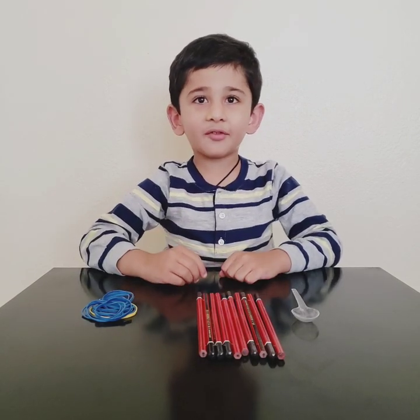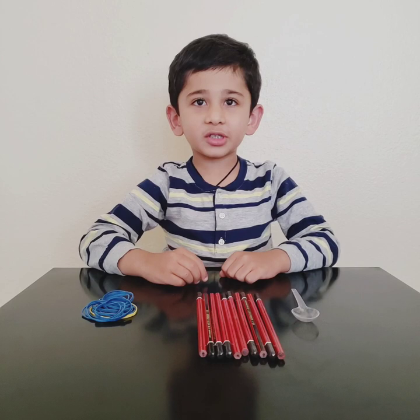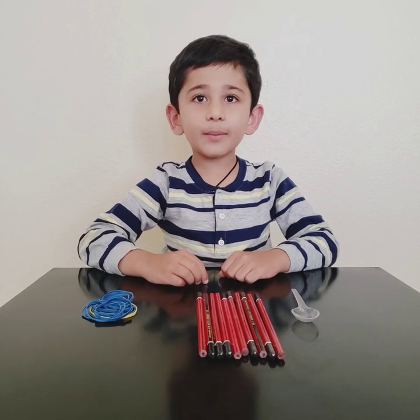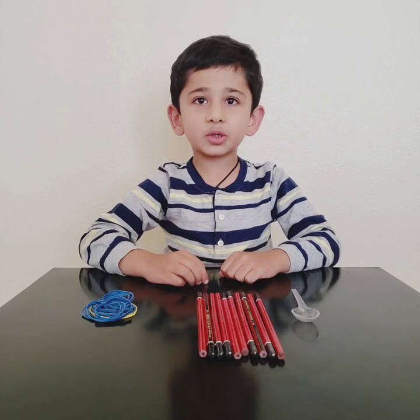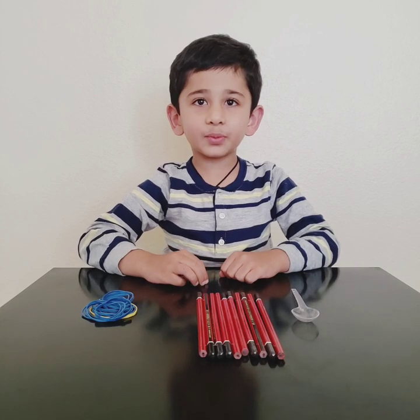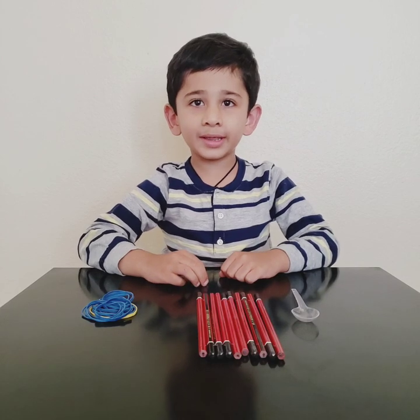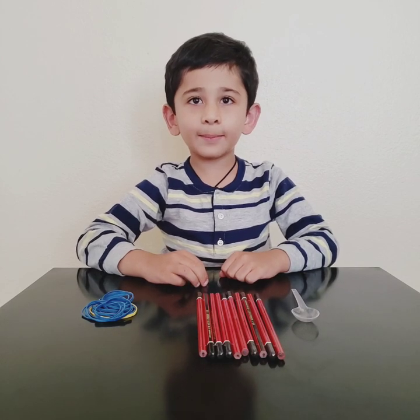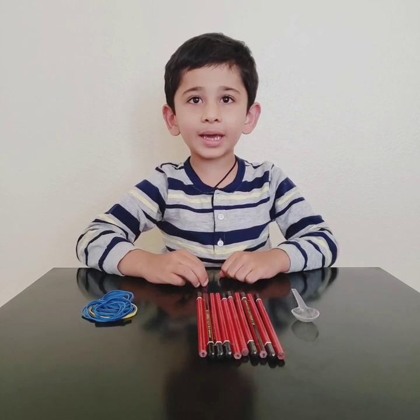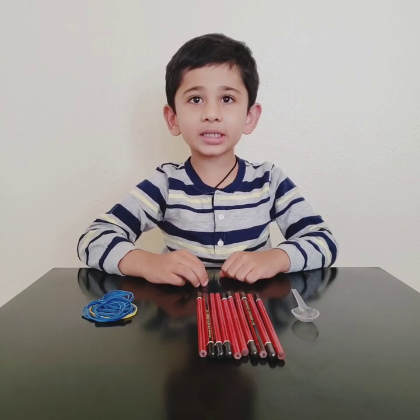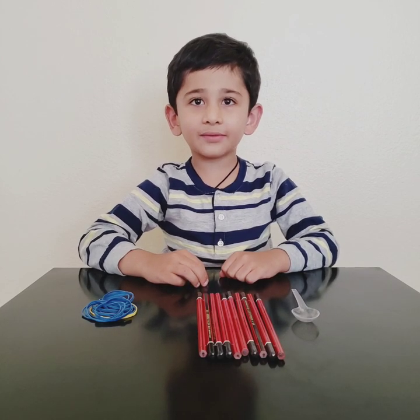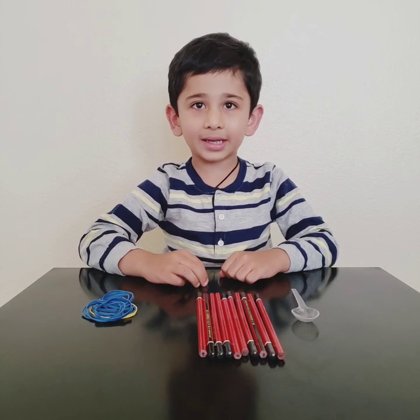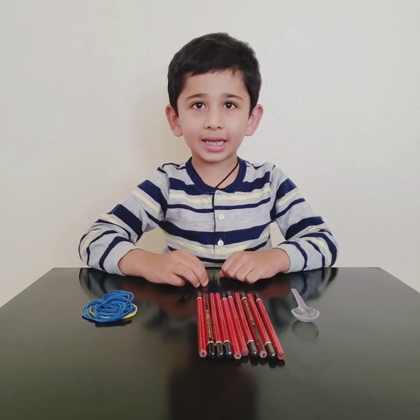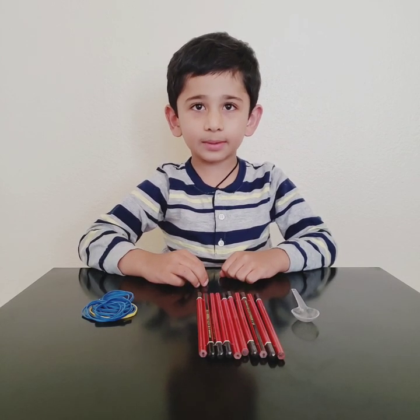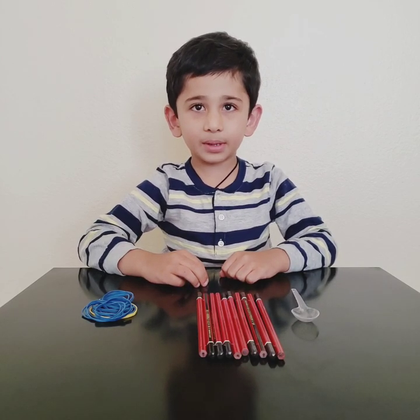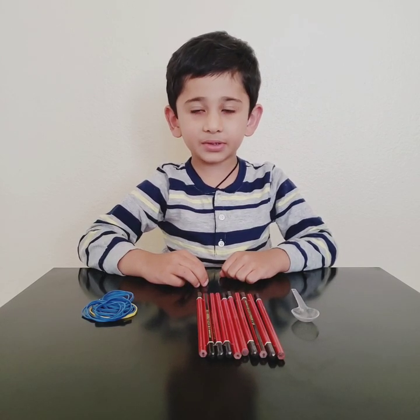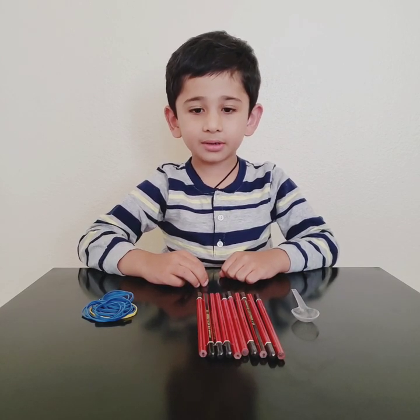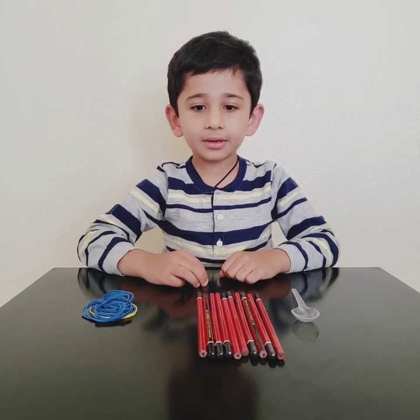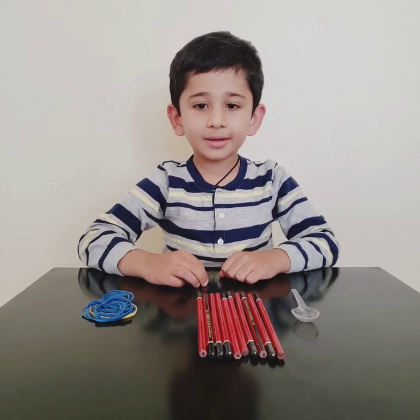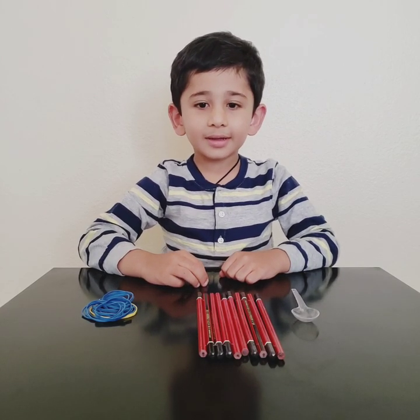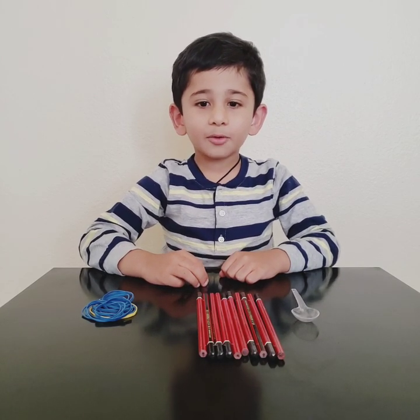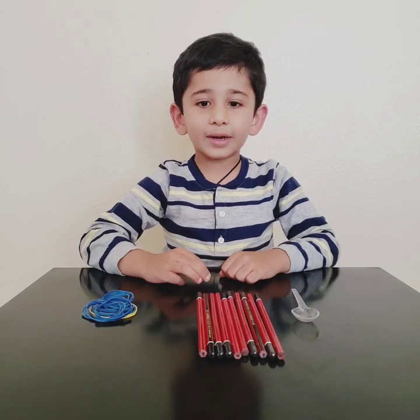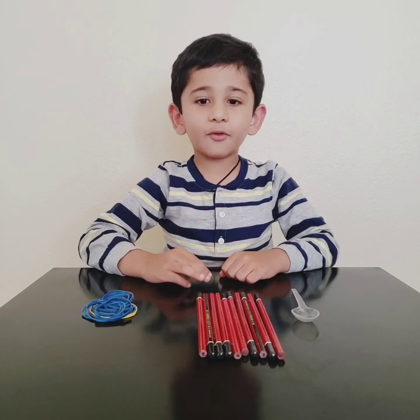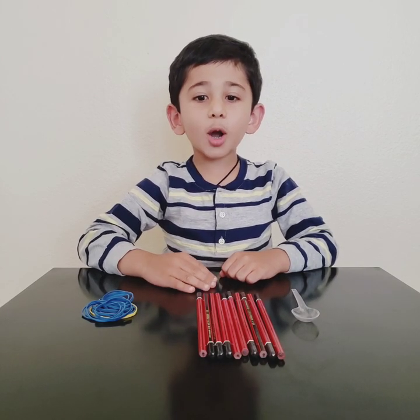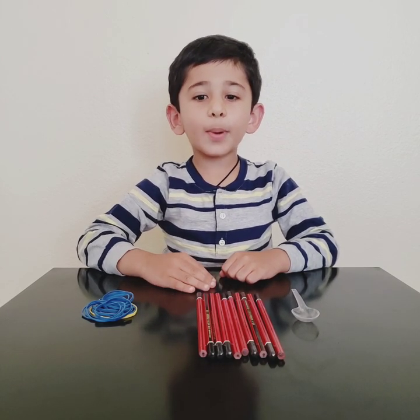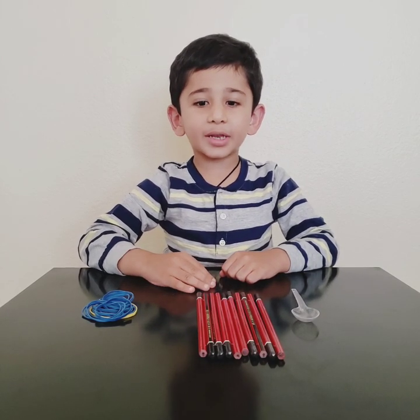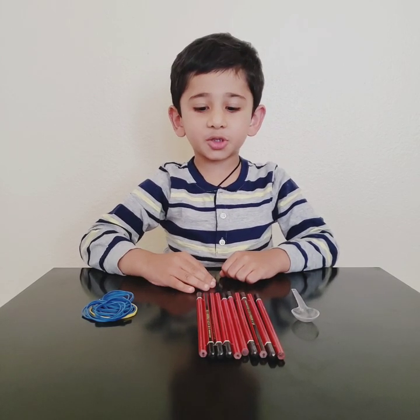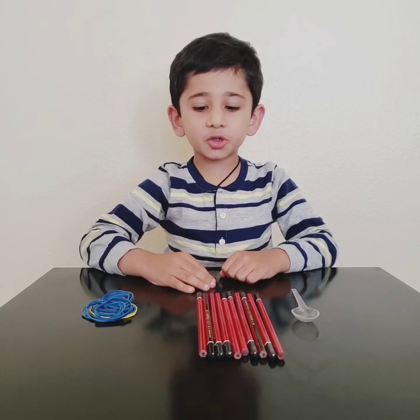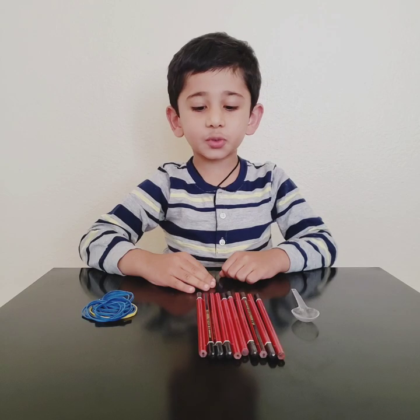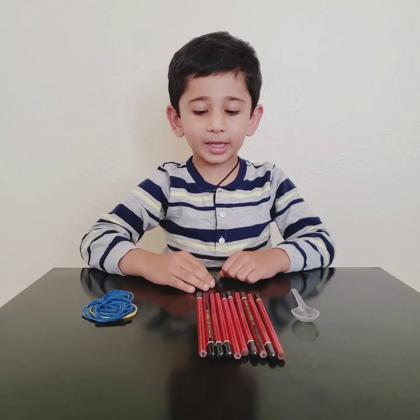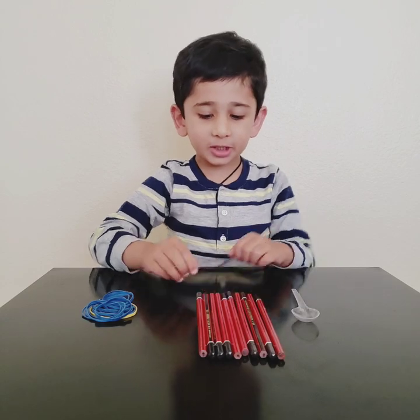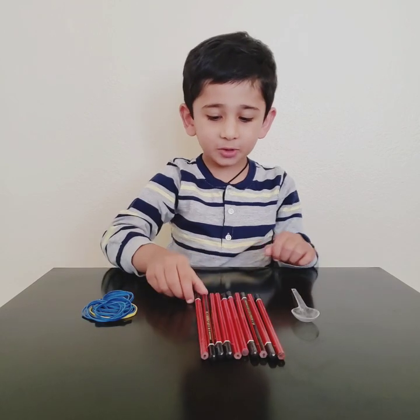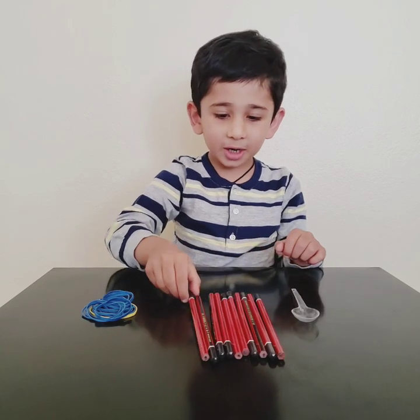First step is to build the base of the catapult. We need 4 pencils to build the square.